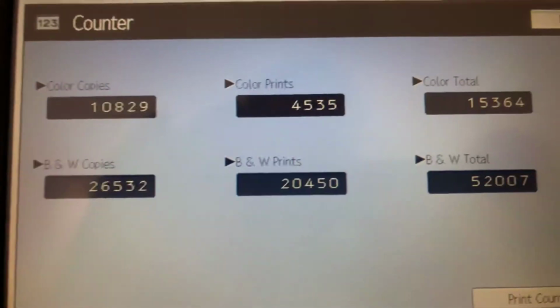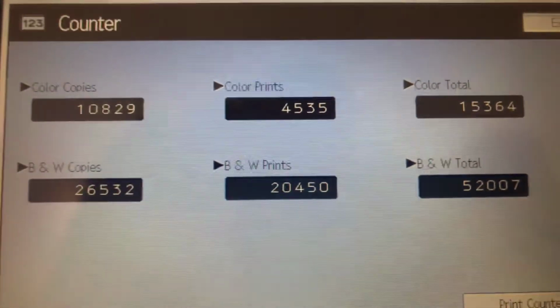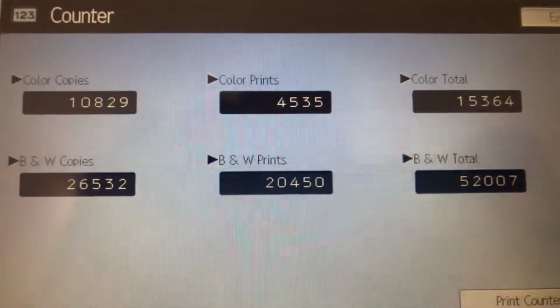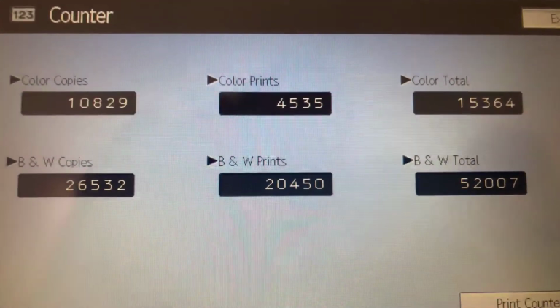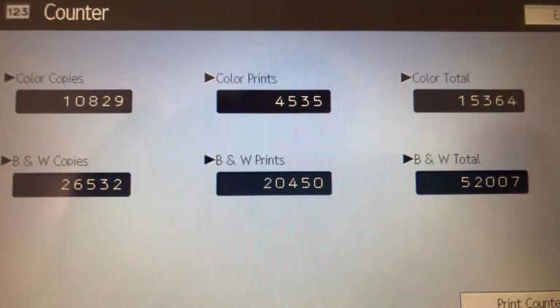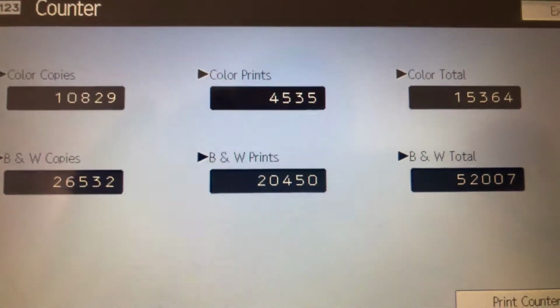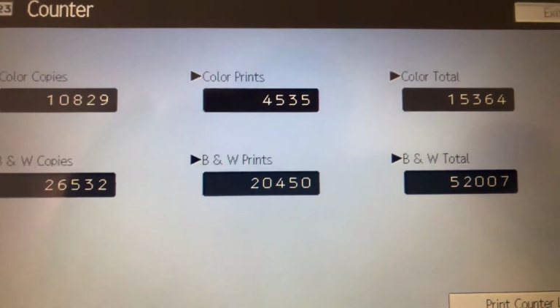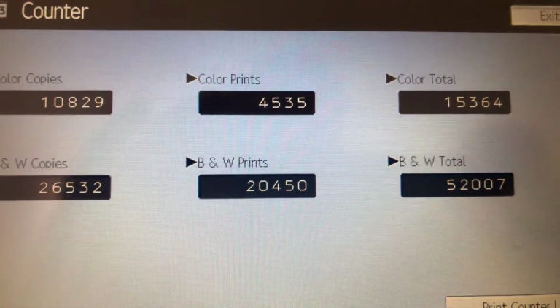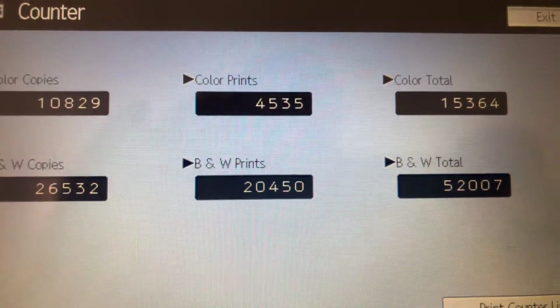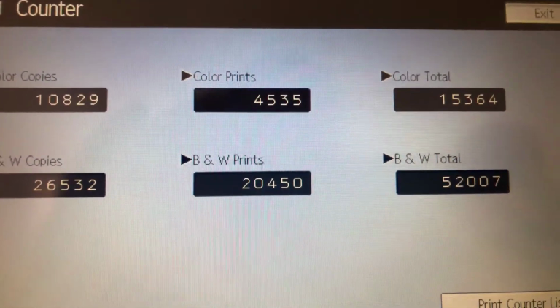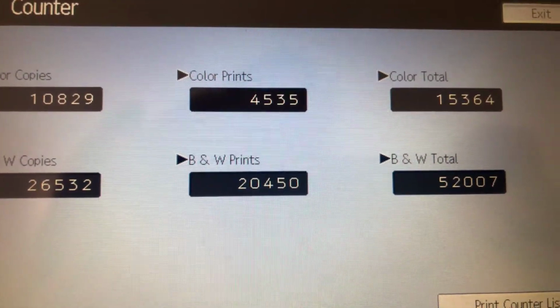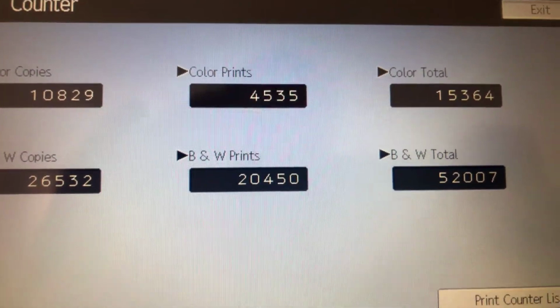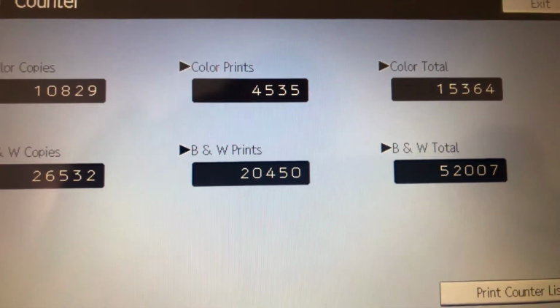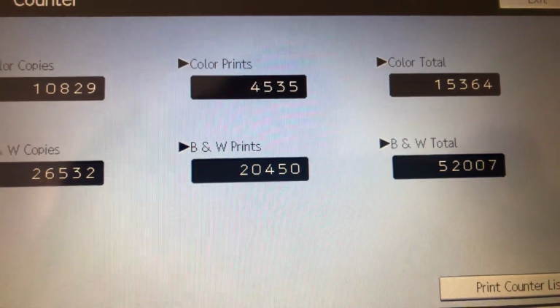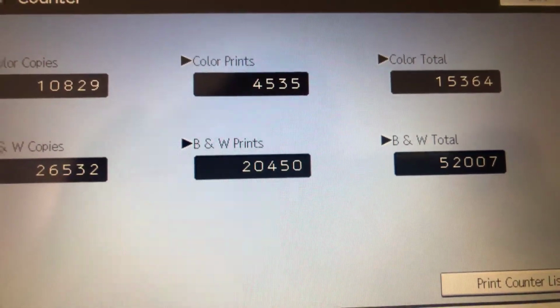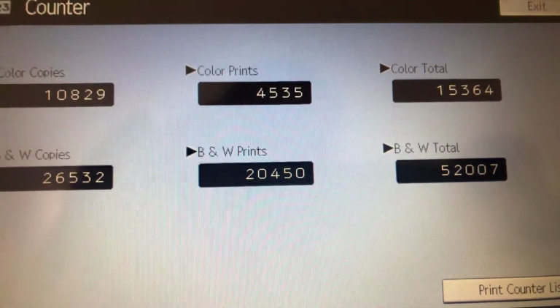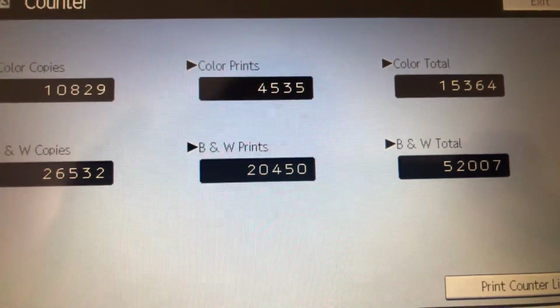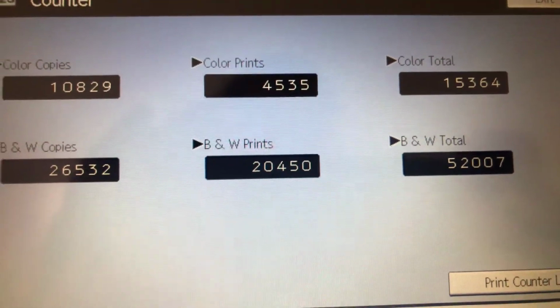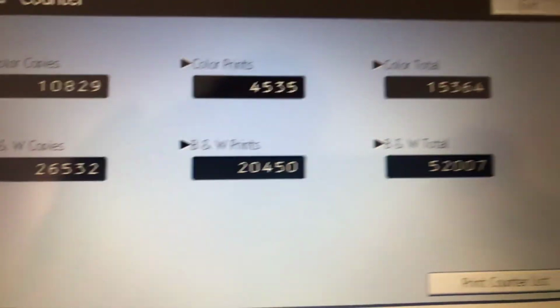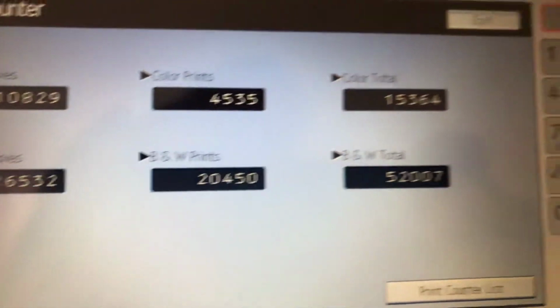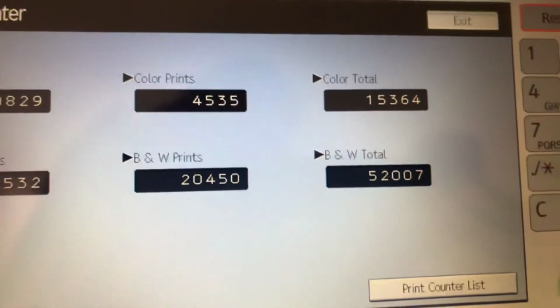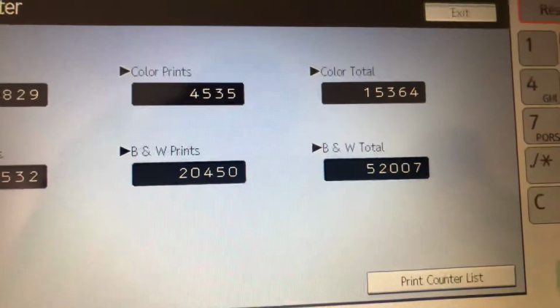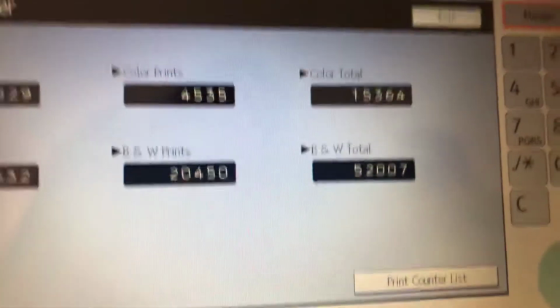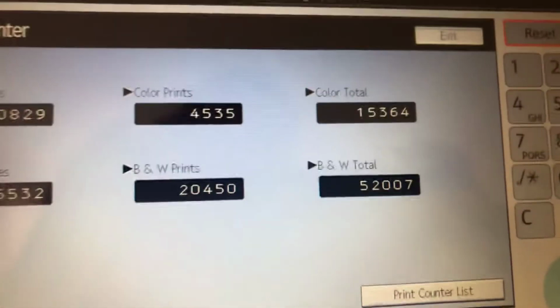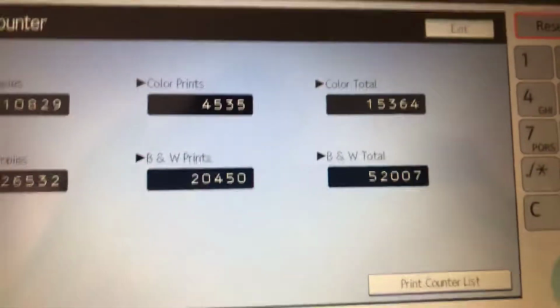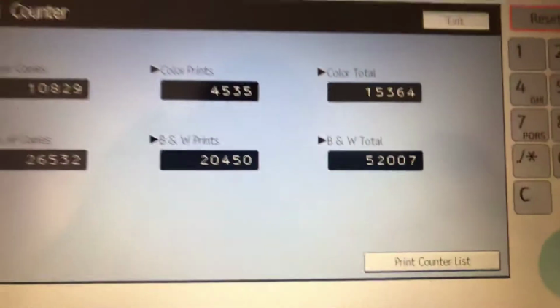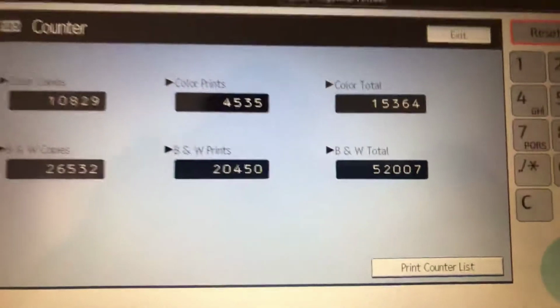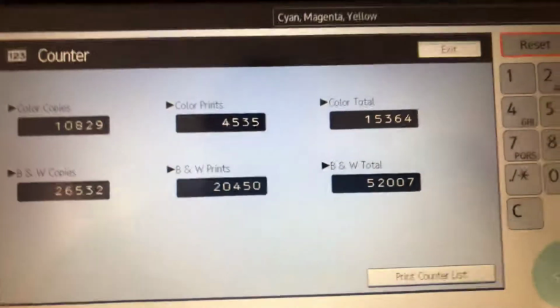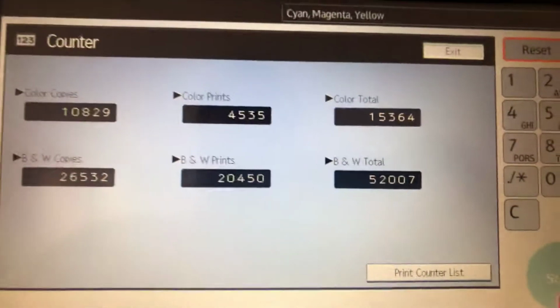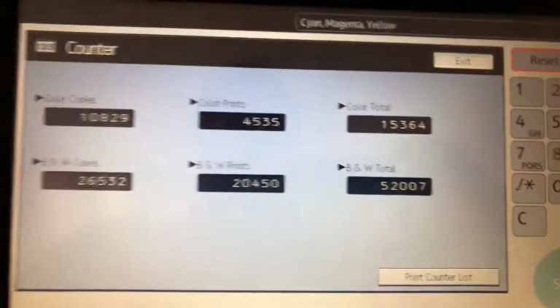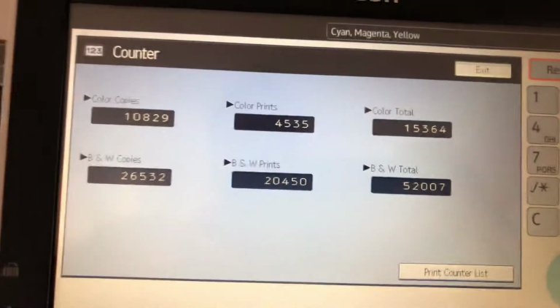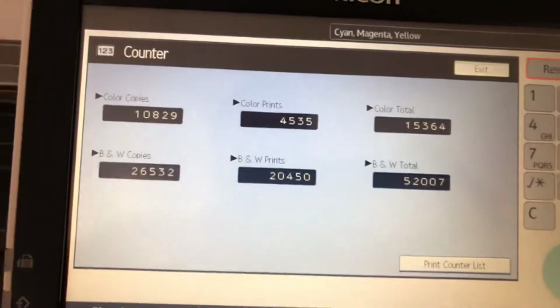It only has 15,000 total color copies and 52,000 total black and white, as you can see here on our counter.